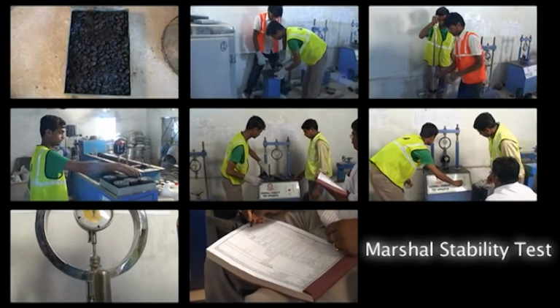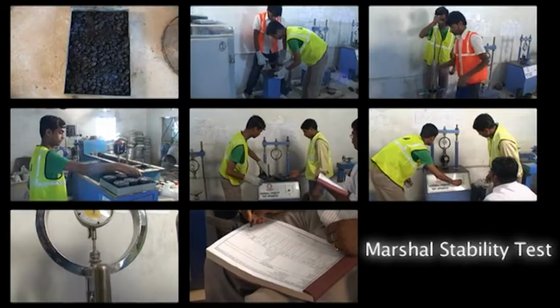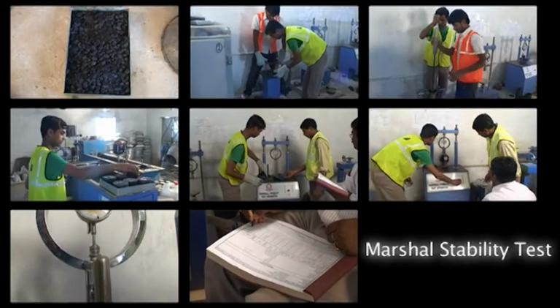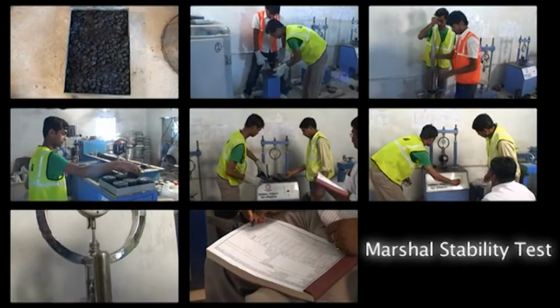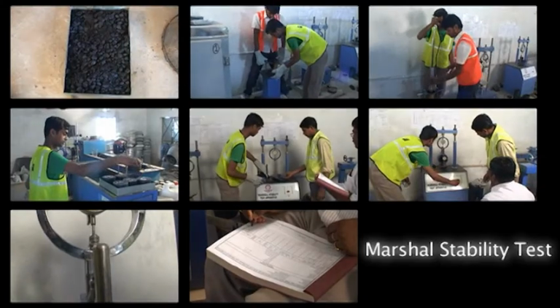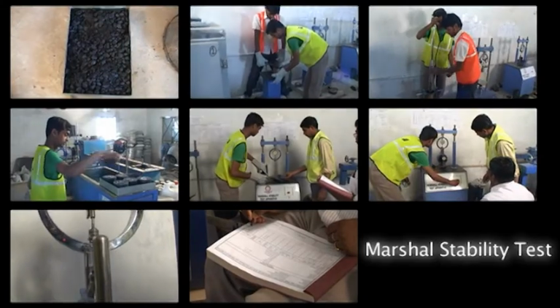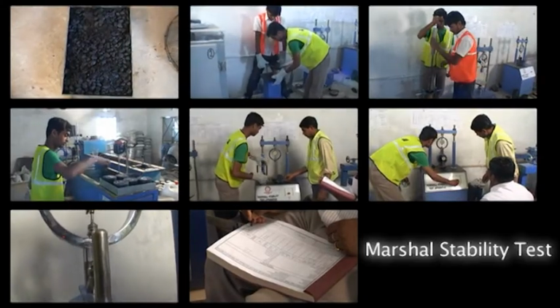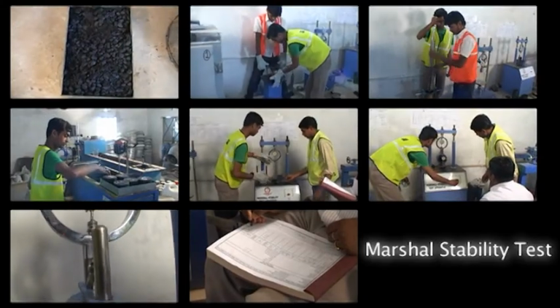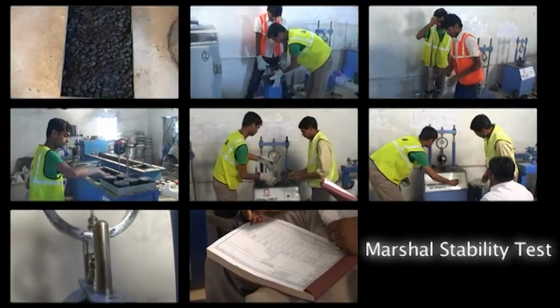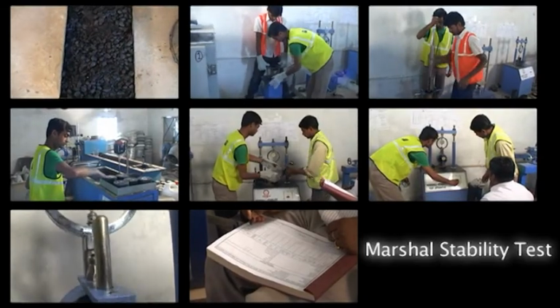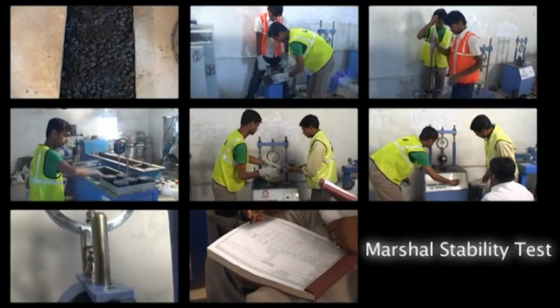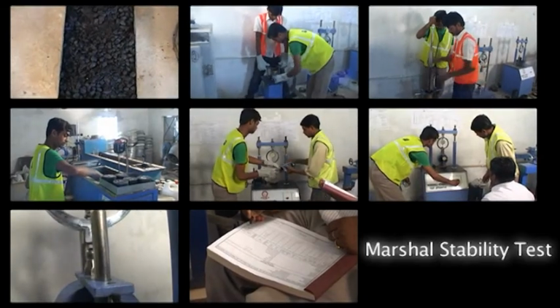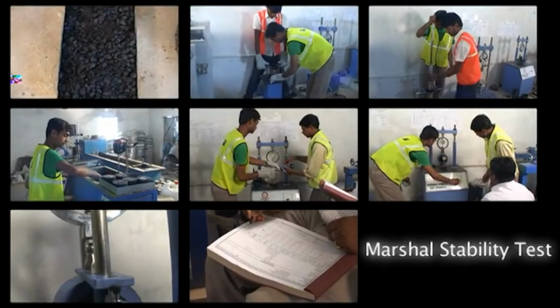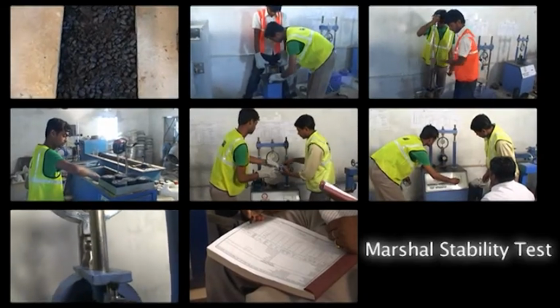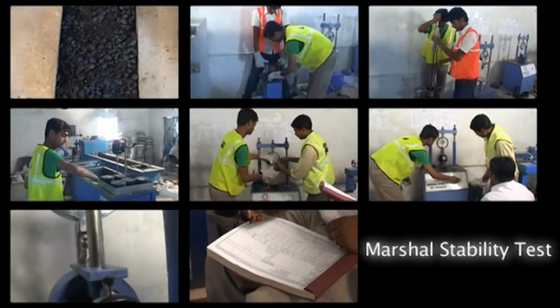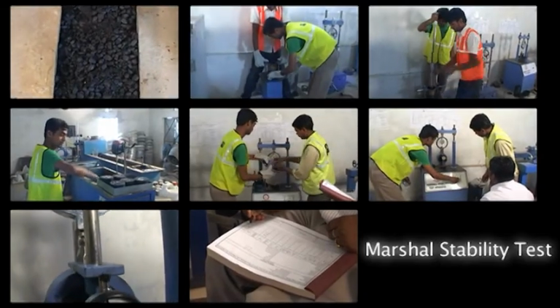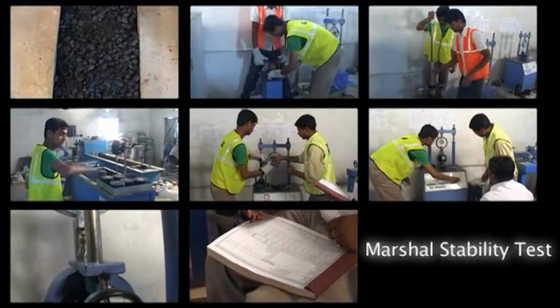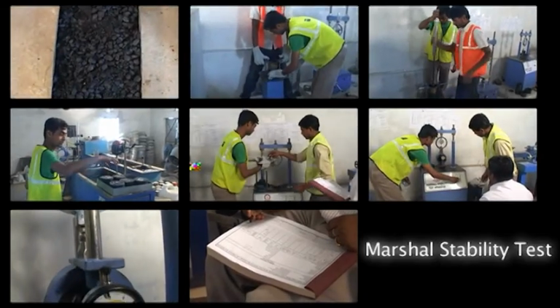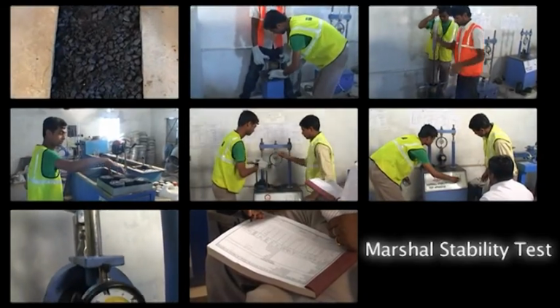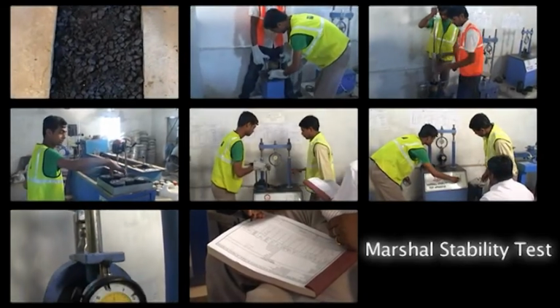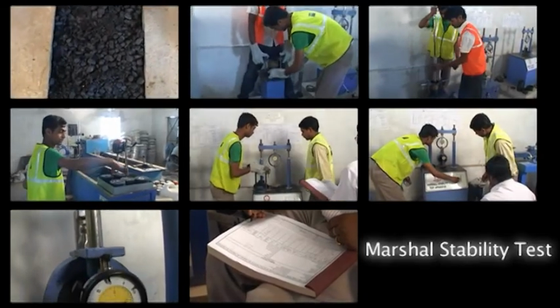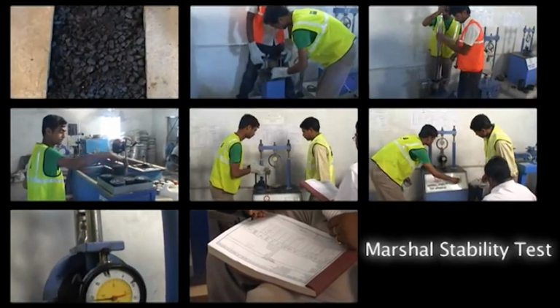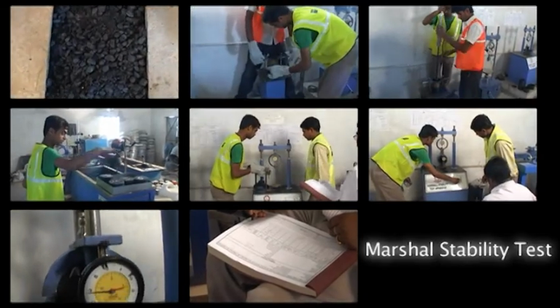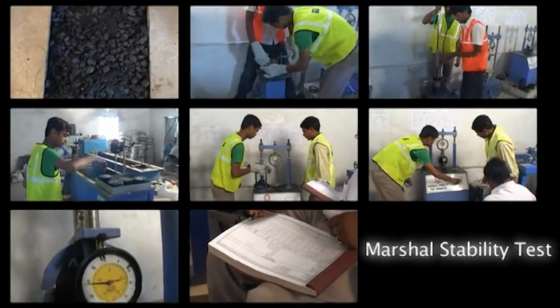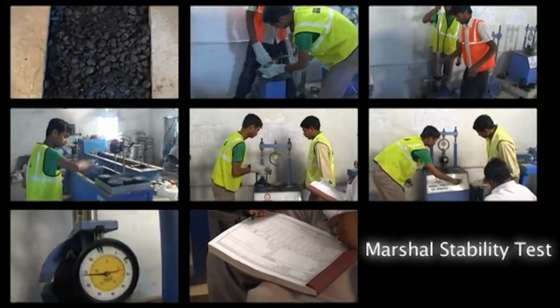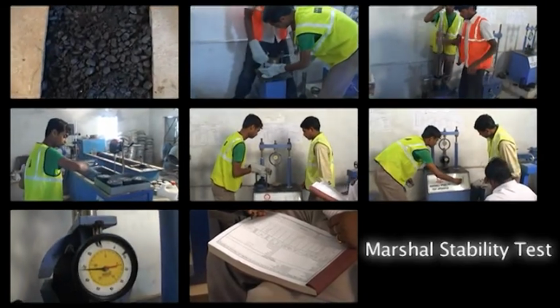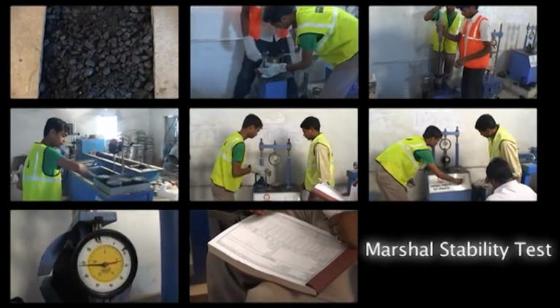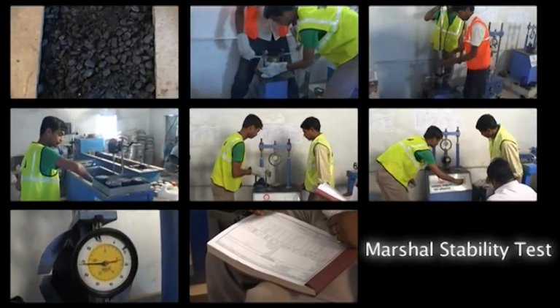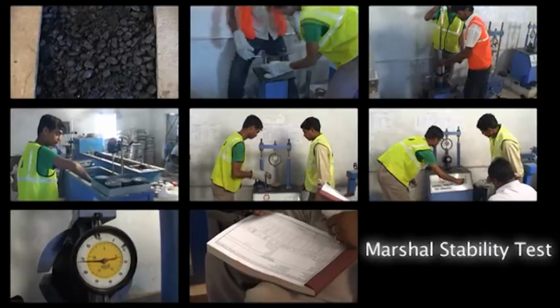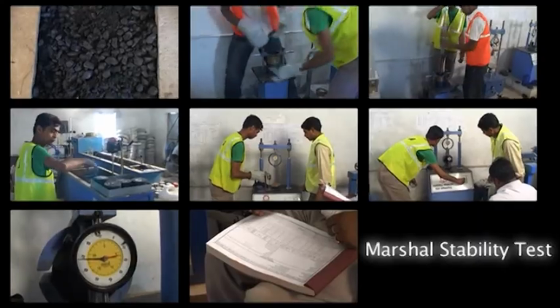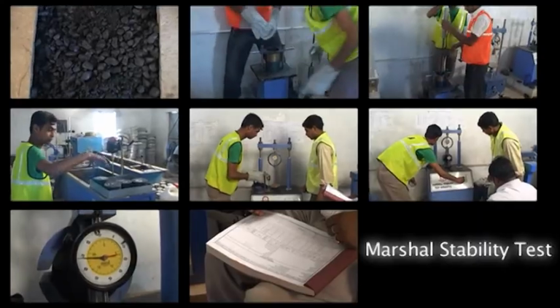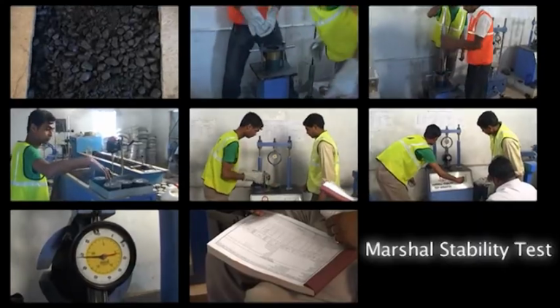This brings us to the end of the step-by-step process of conducting the Marshall stability test on the bituminous mix.